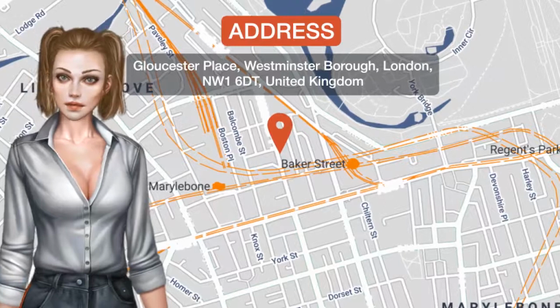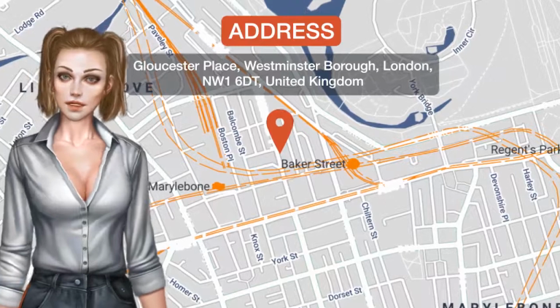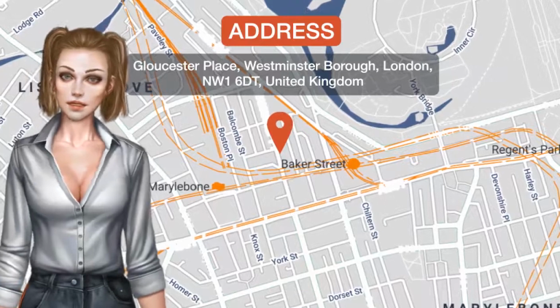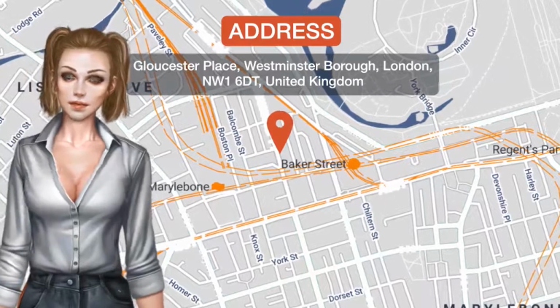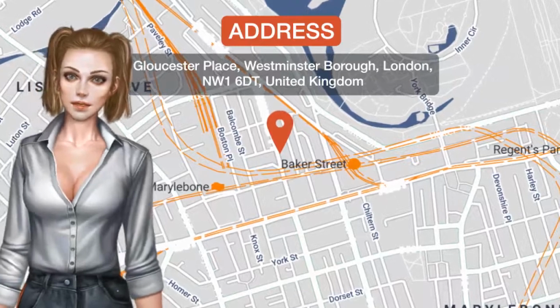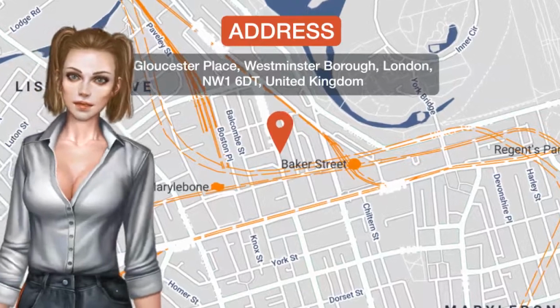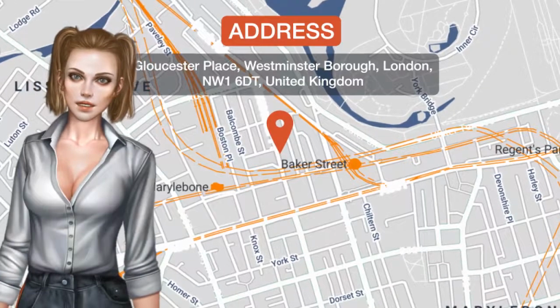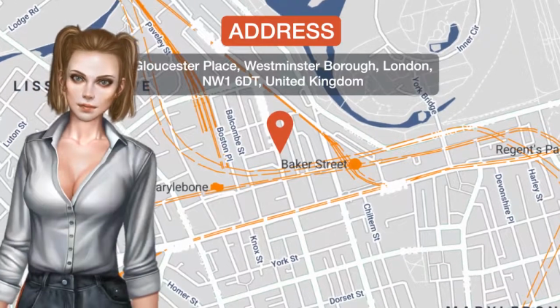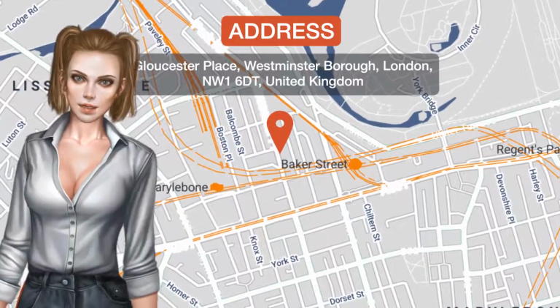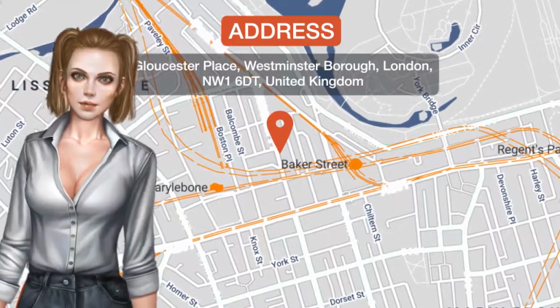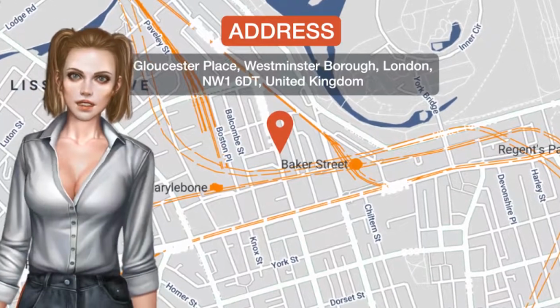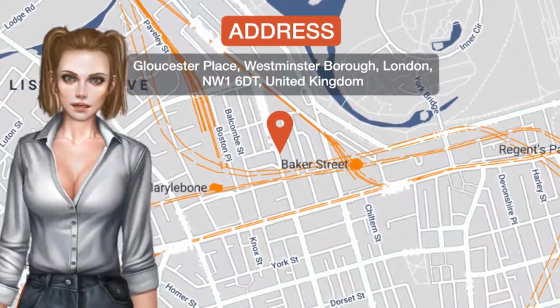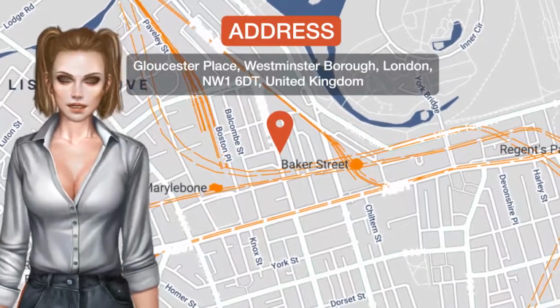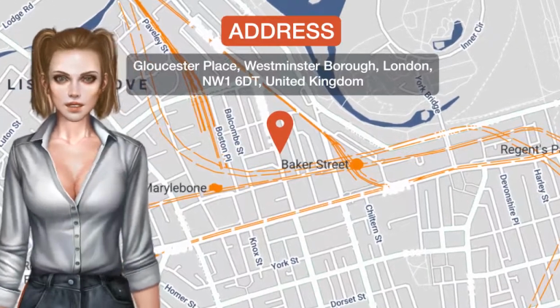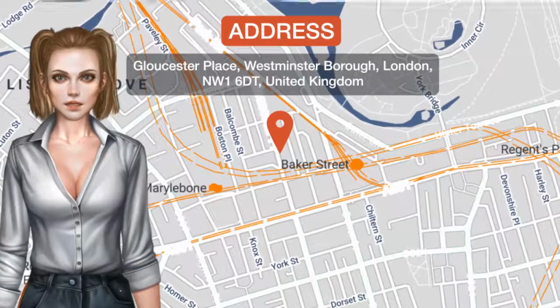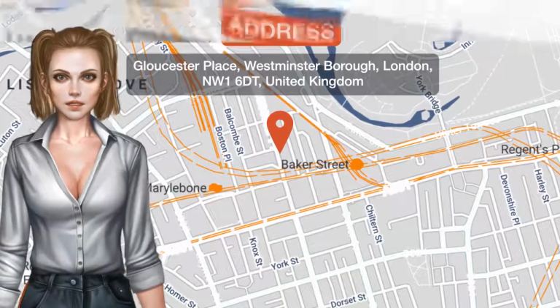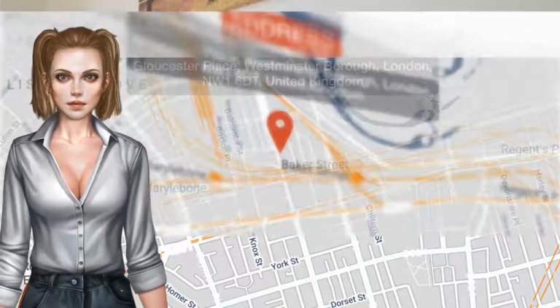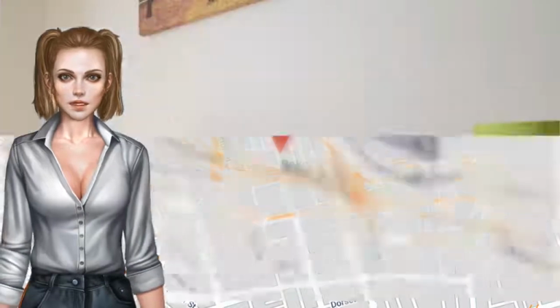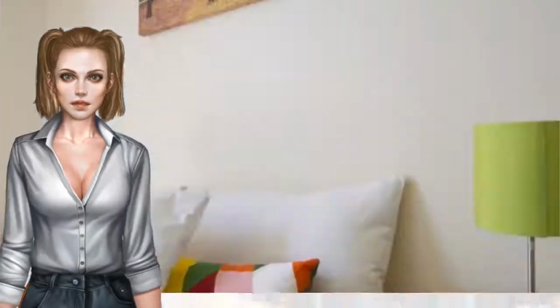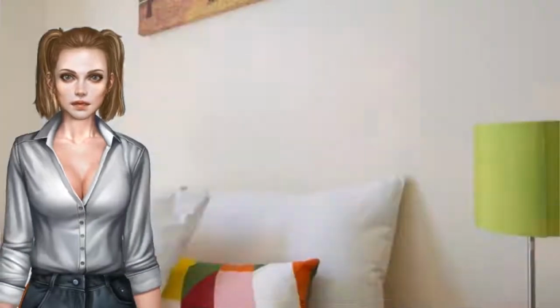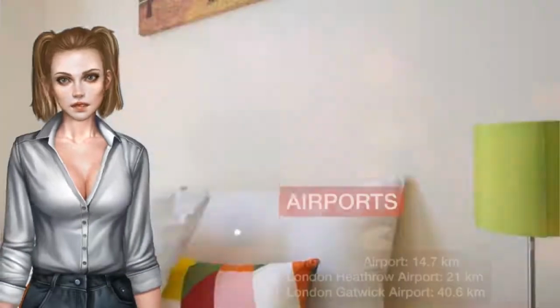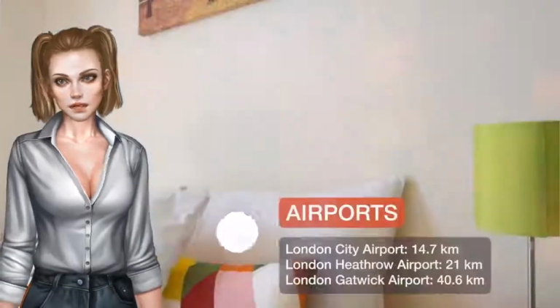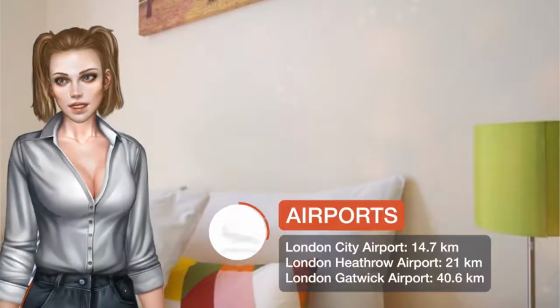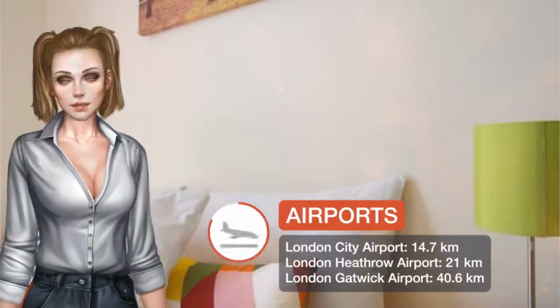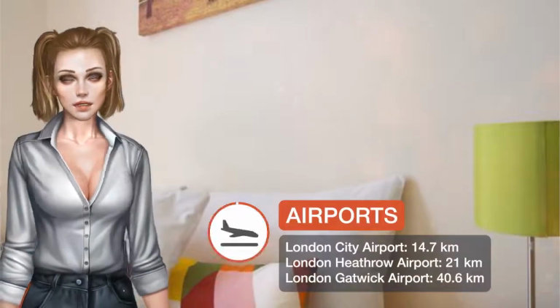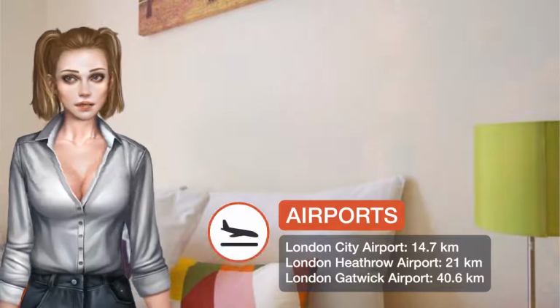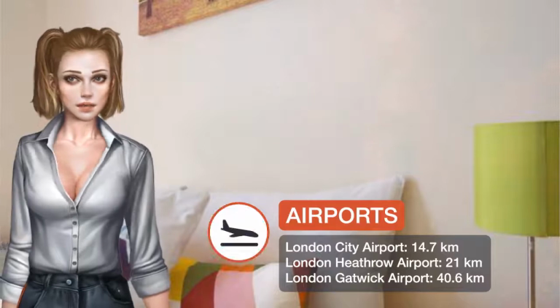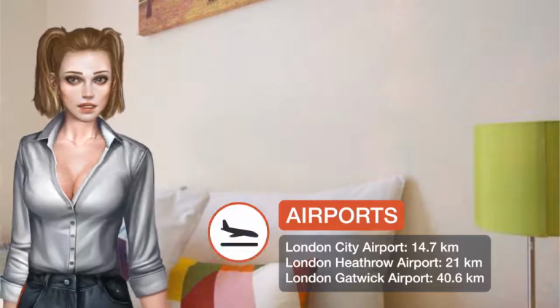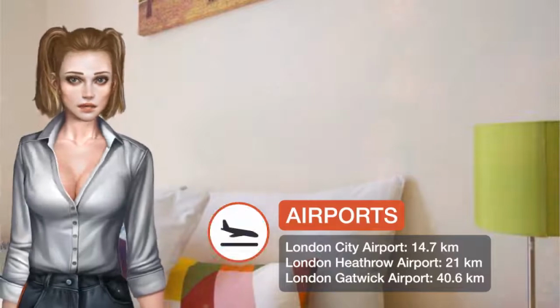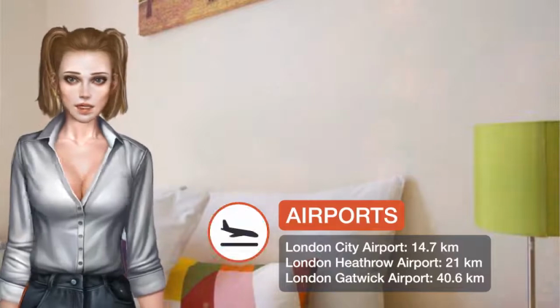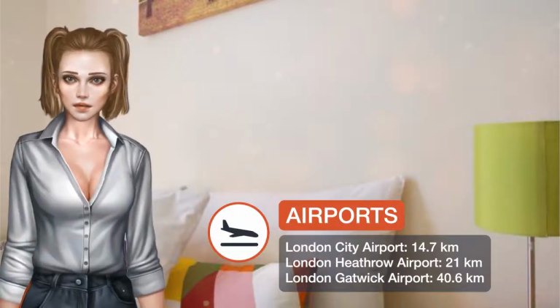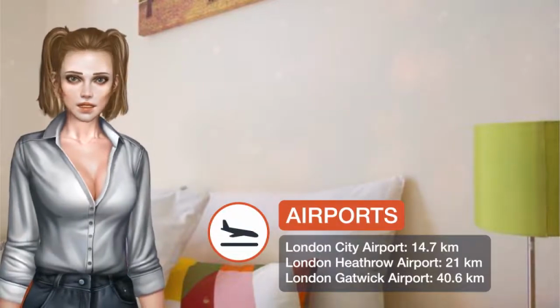Located within a 10-minute walk of Madame Tussauds in London, Baker Street Apartments has accommodations with free Wi-Fi.